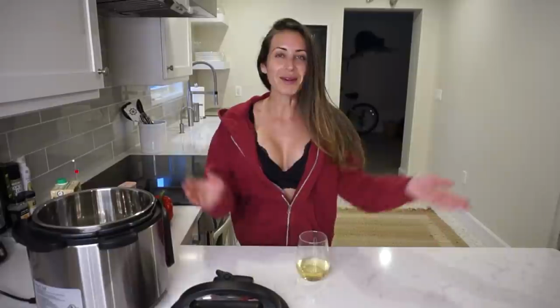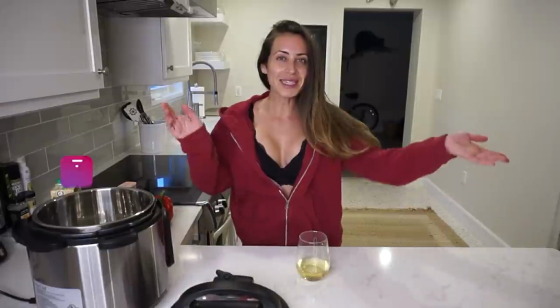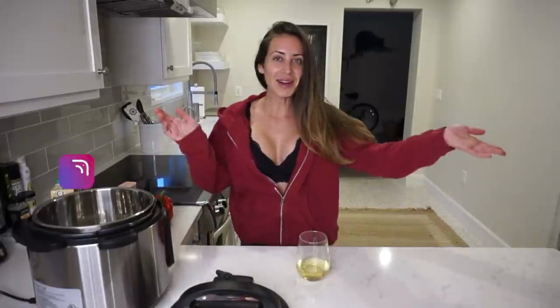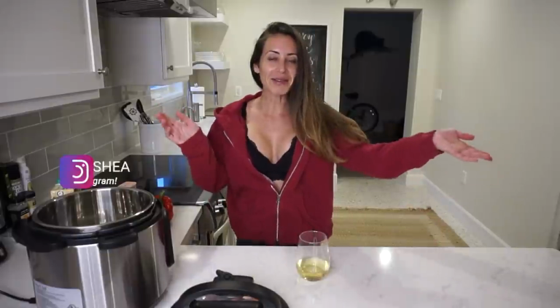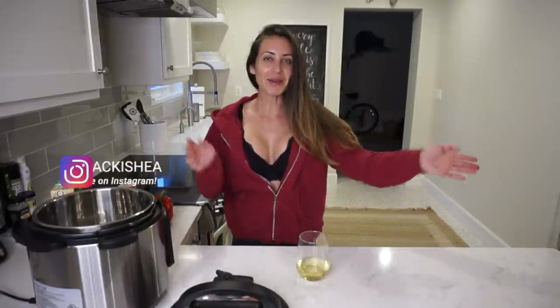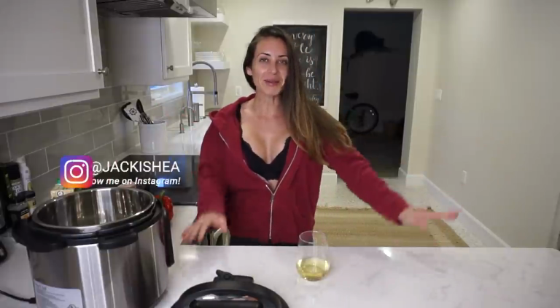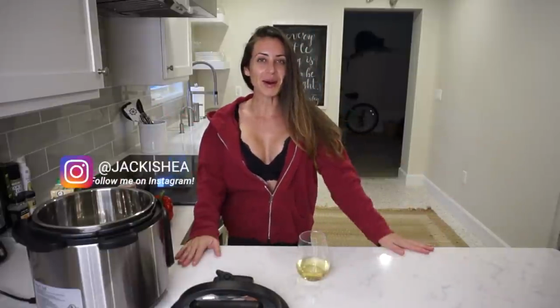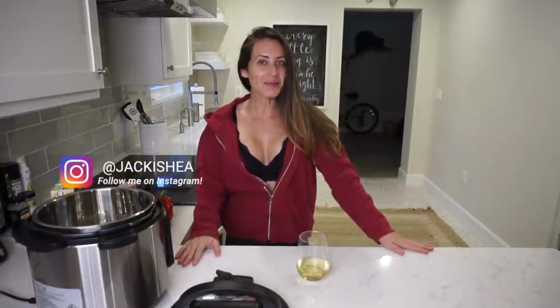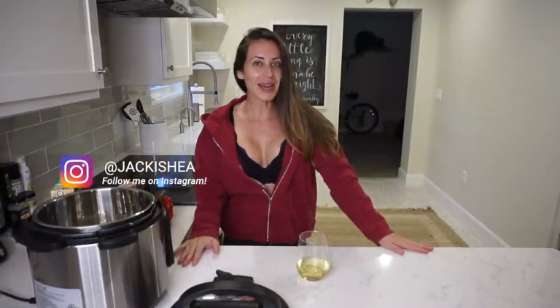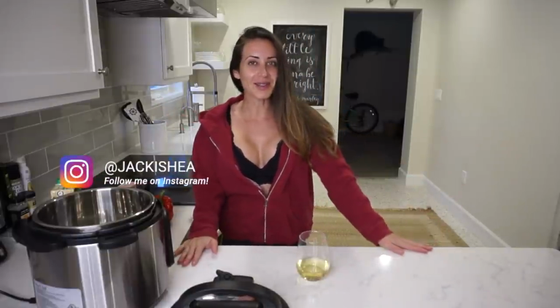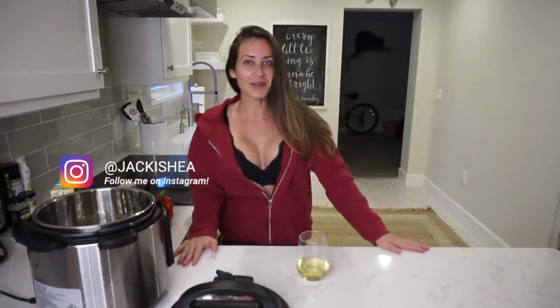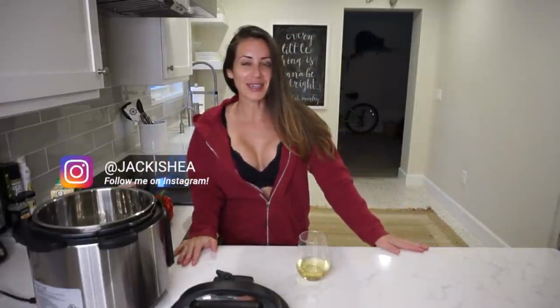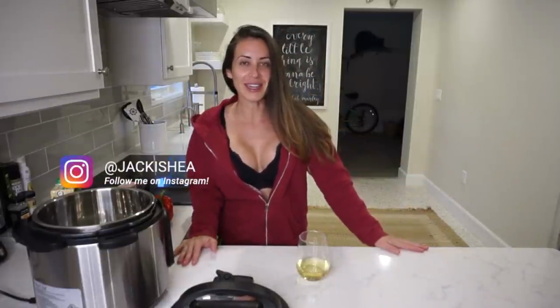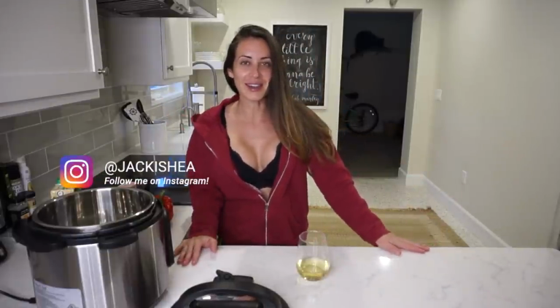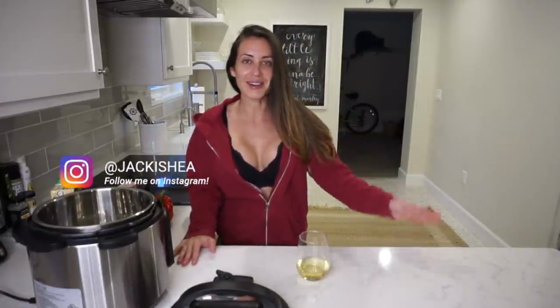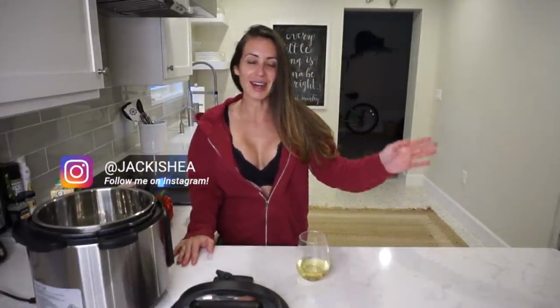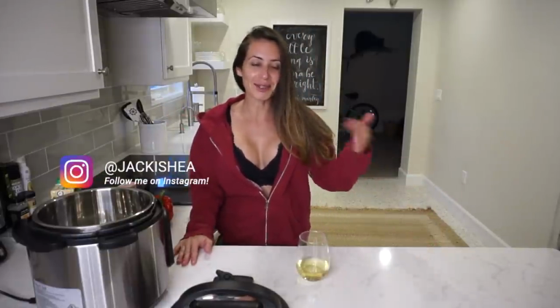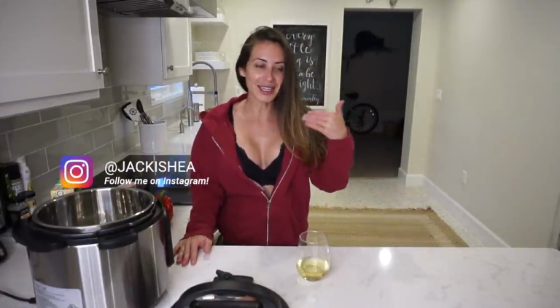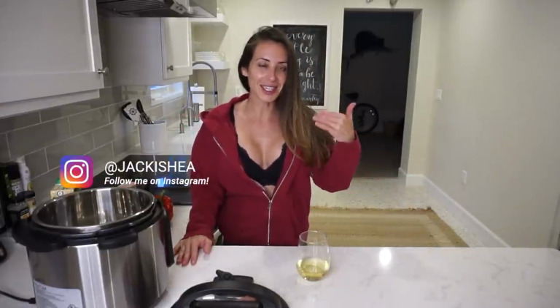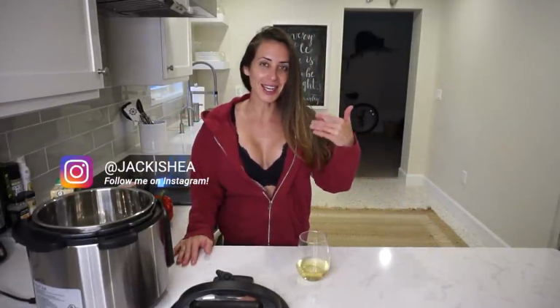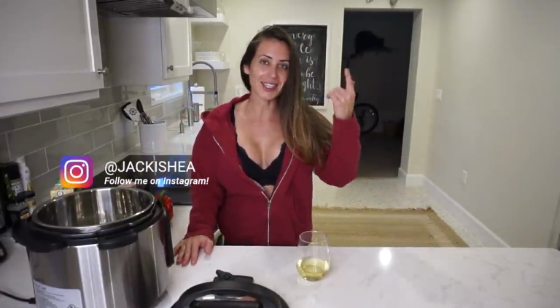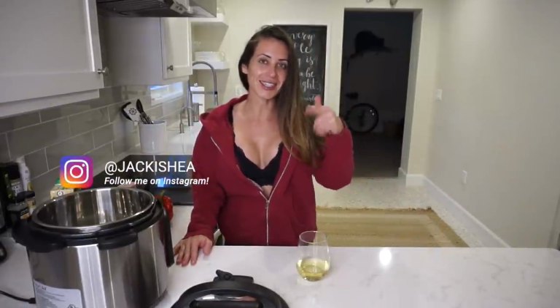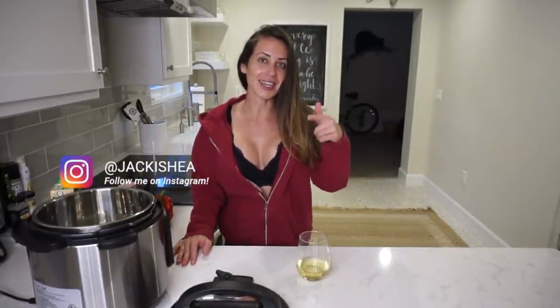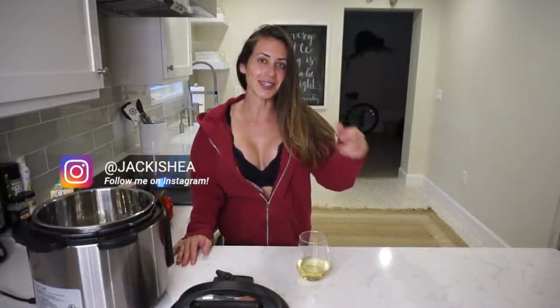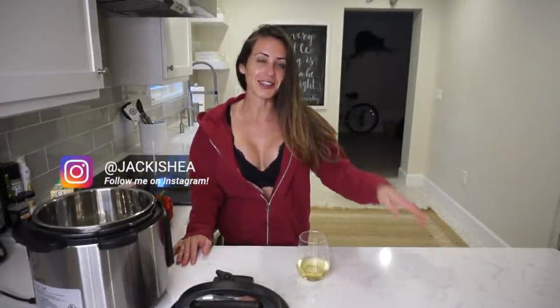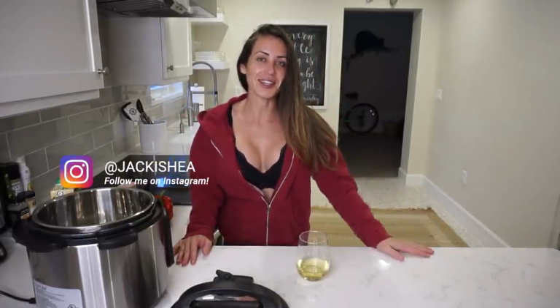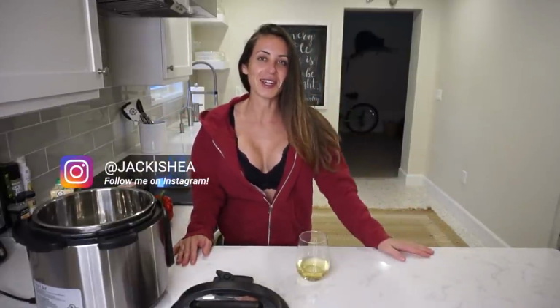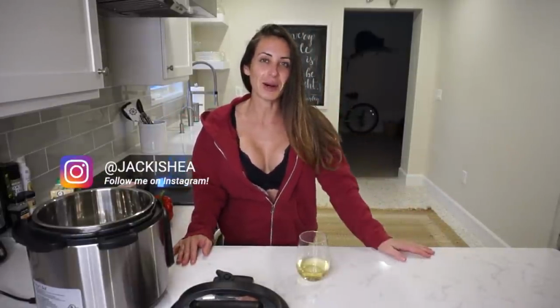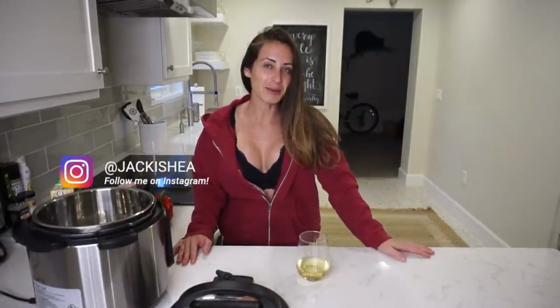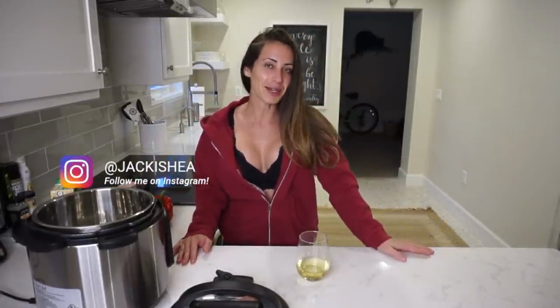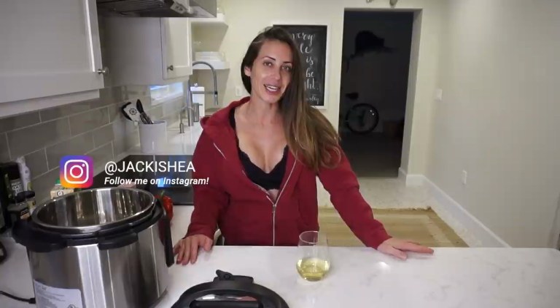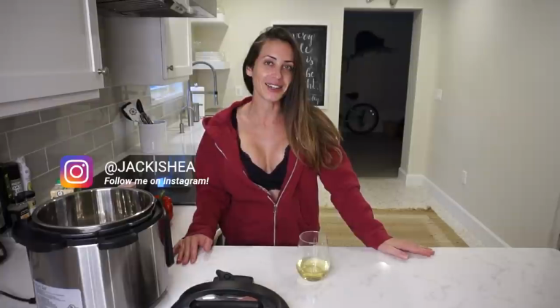What's going on everyone? Welcome back to another video. I'm Jackie Shed. Just in case you're new here, welcome to my channel.